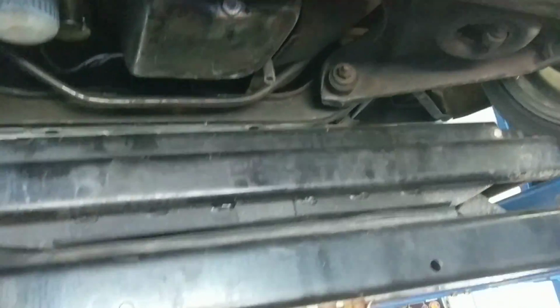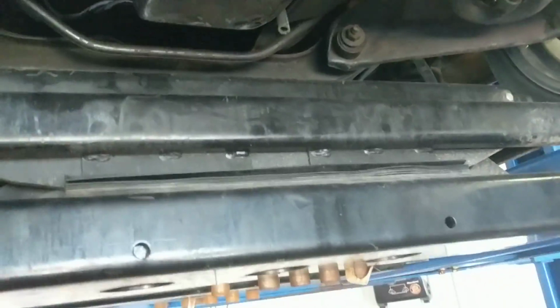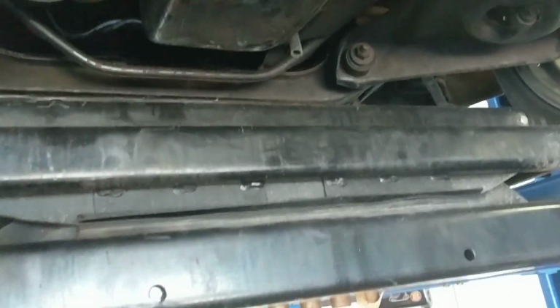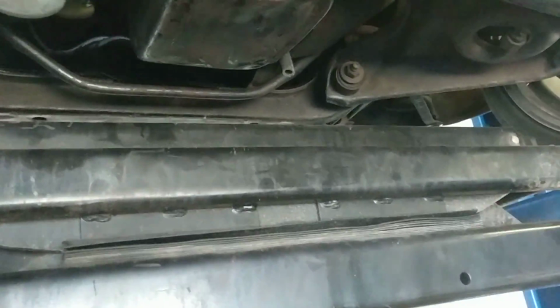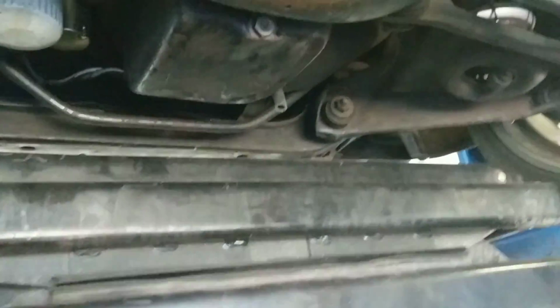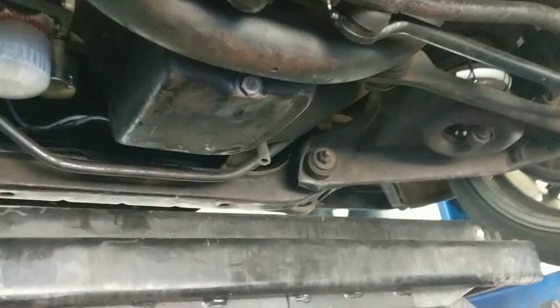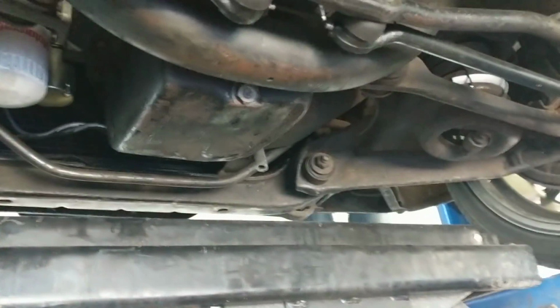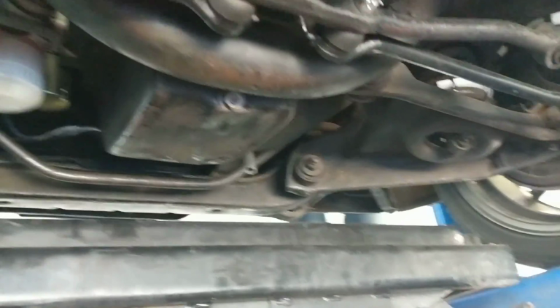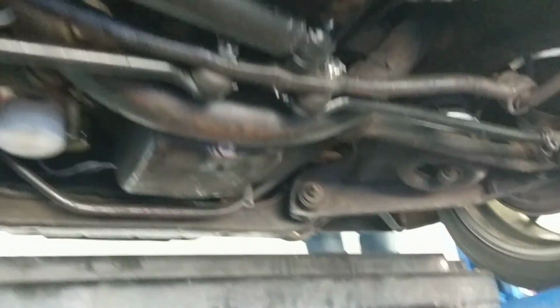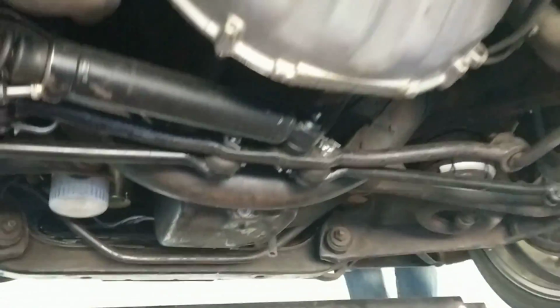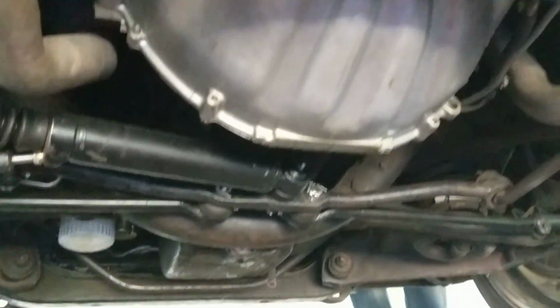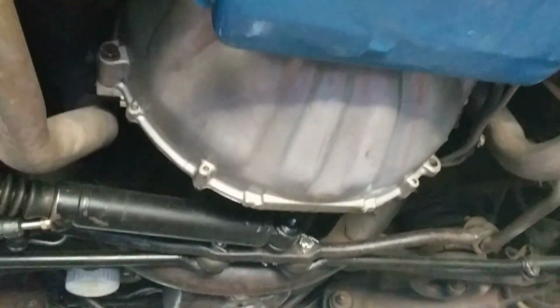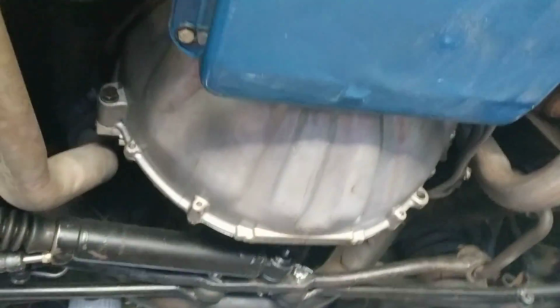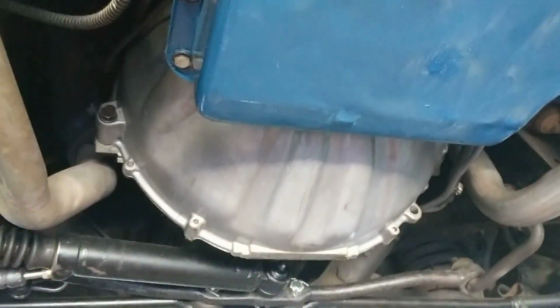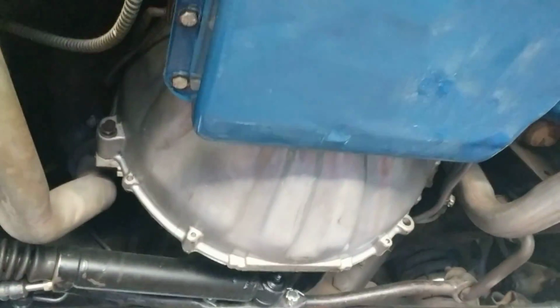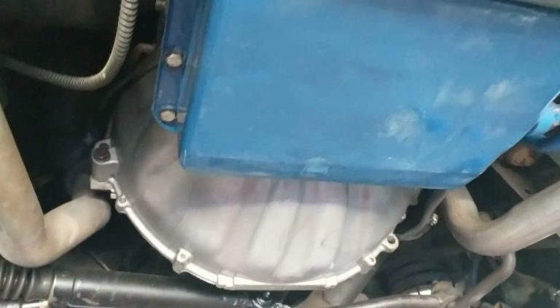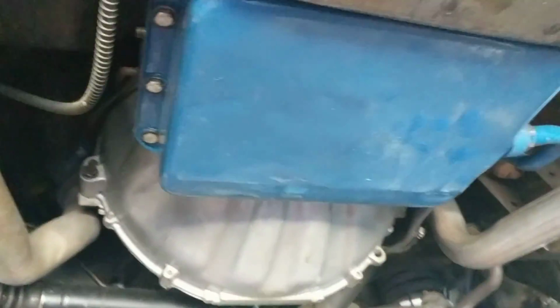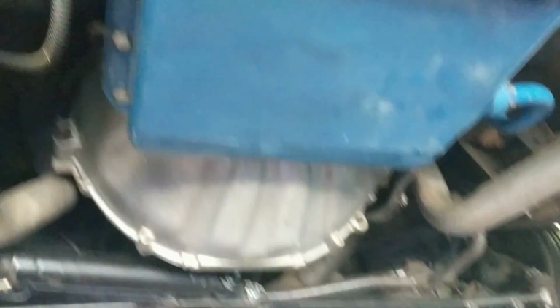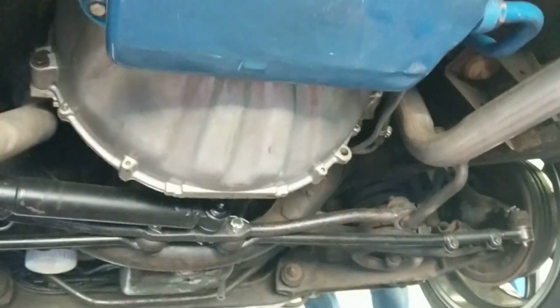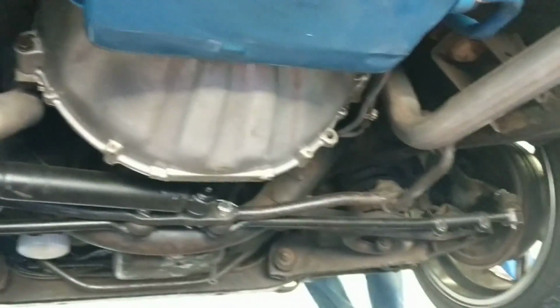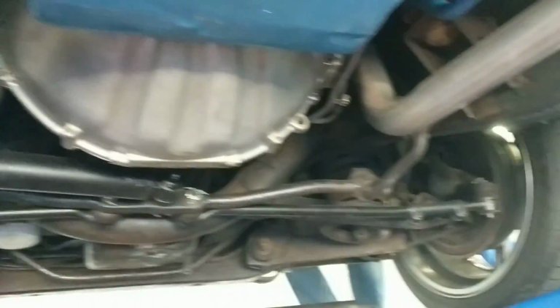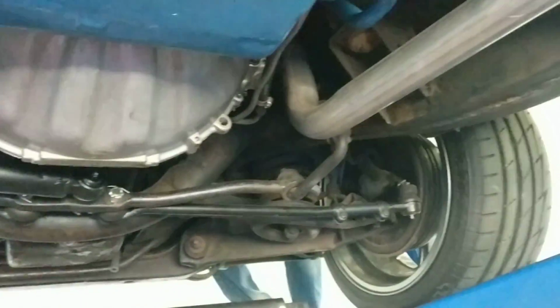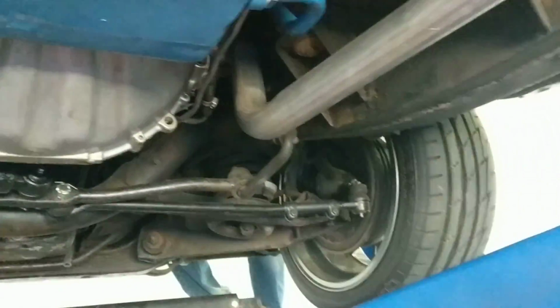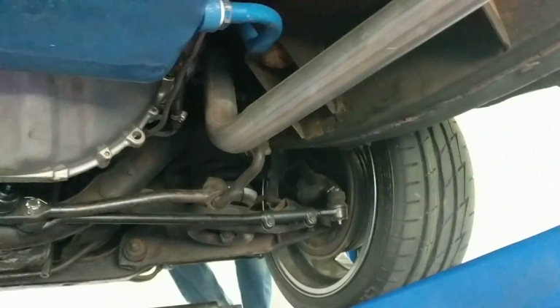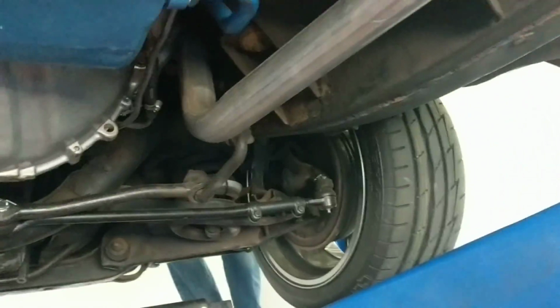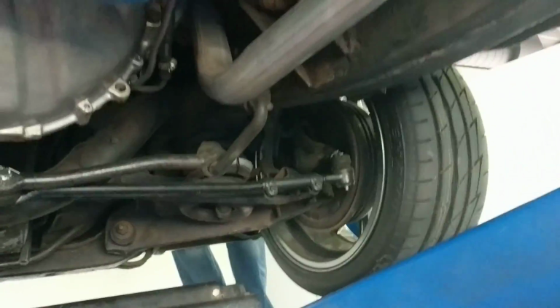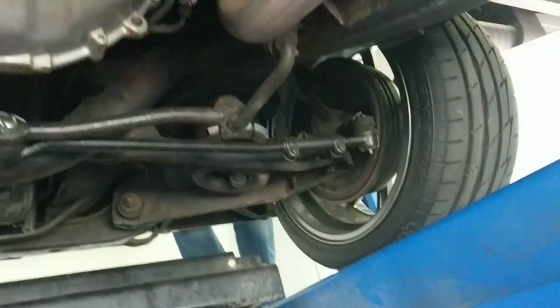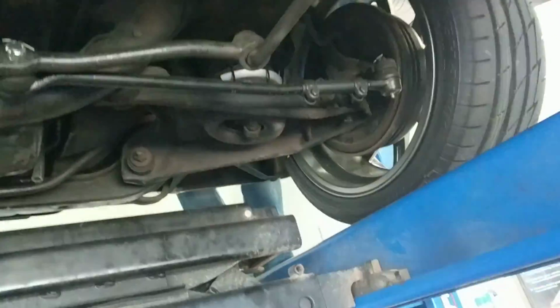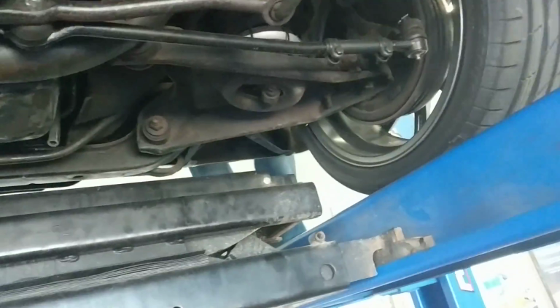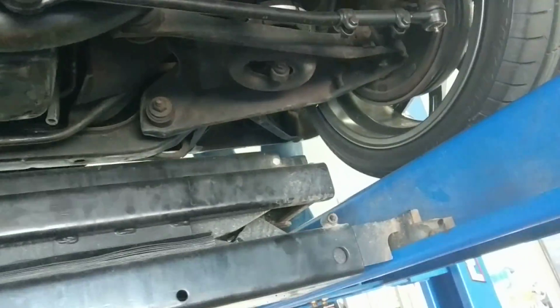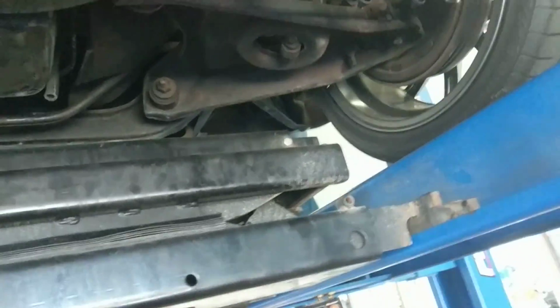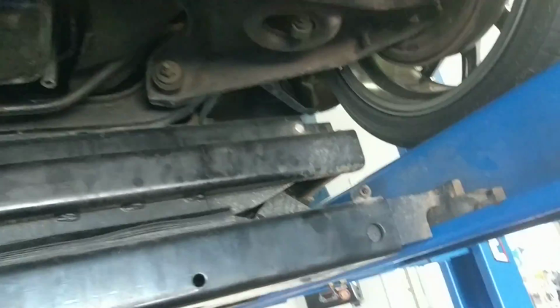Oil pan is nice and clean, trans pan nice and clean as well. Exhaust is nicely done.